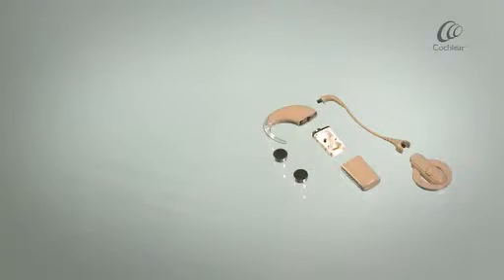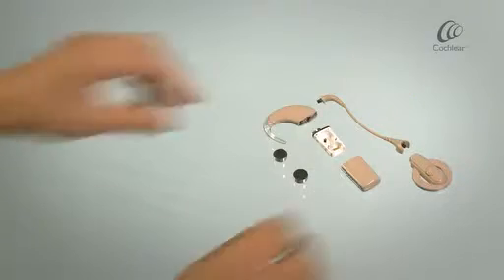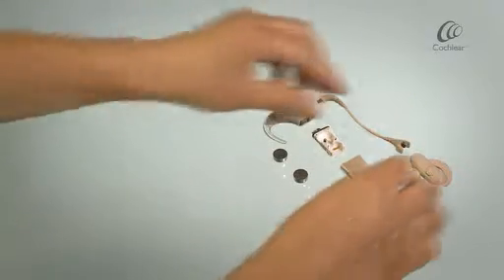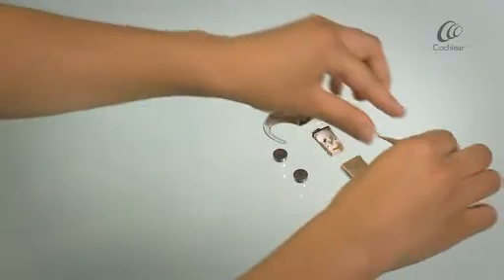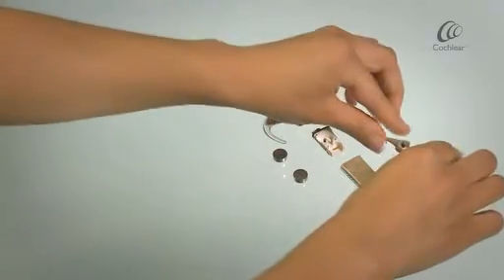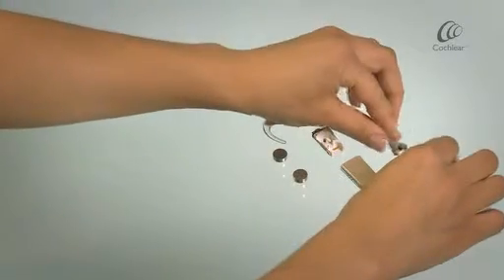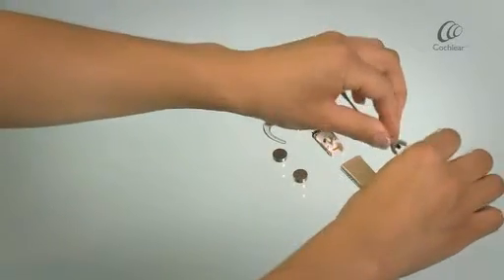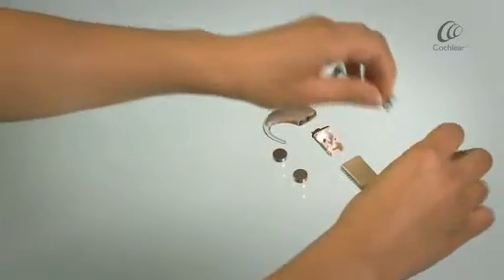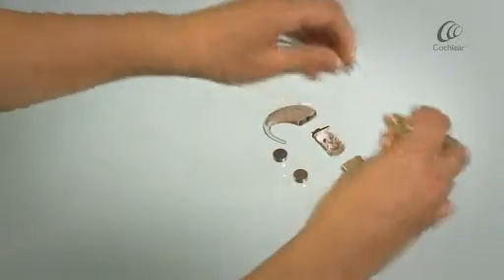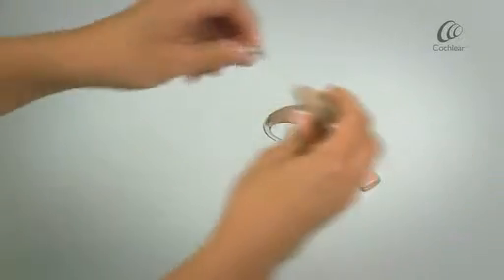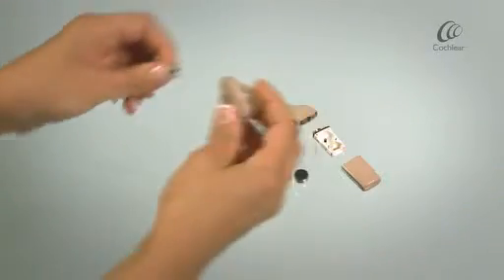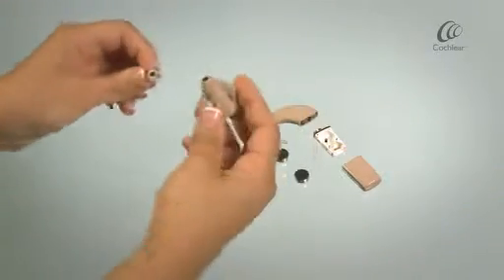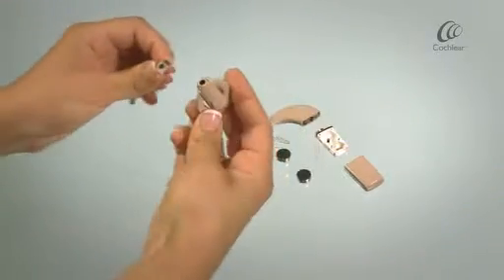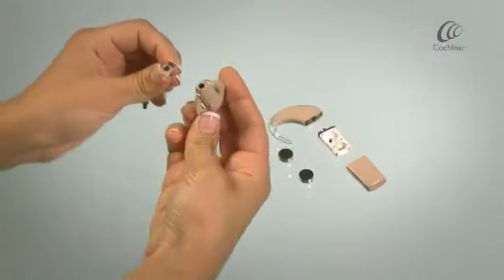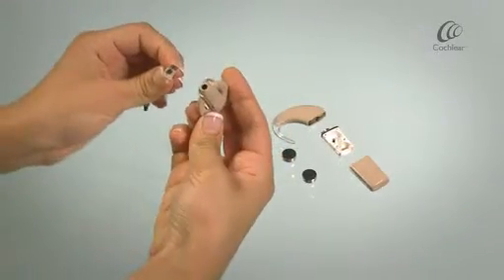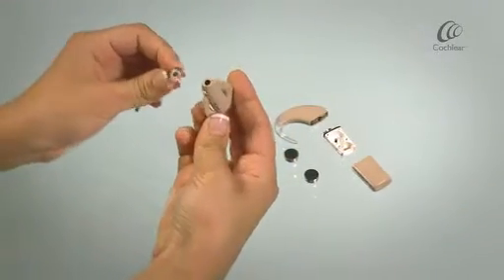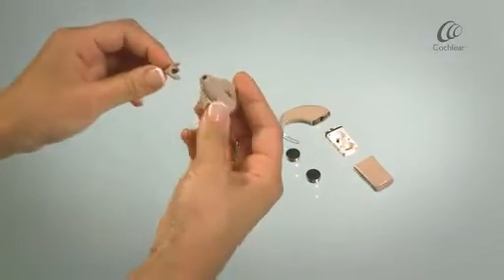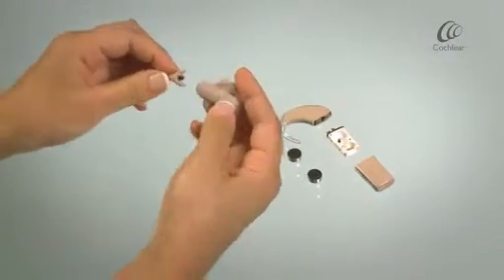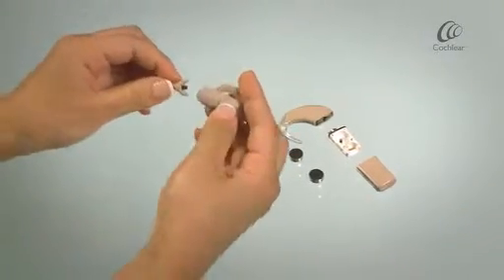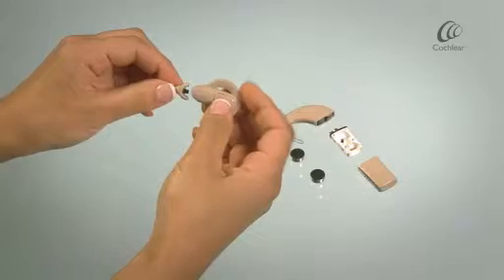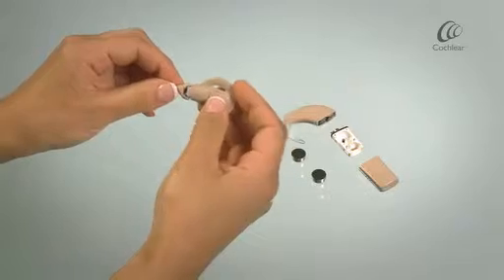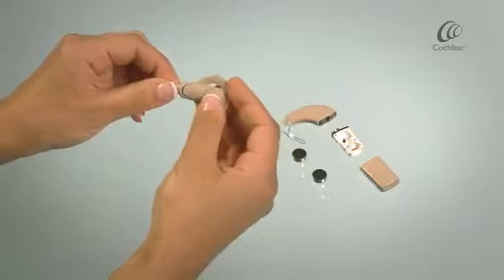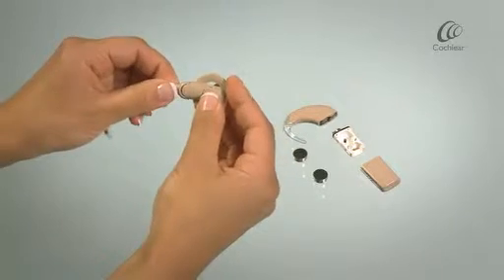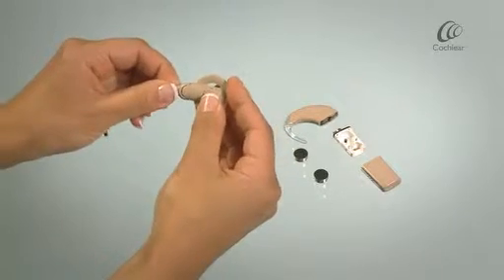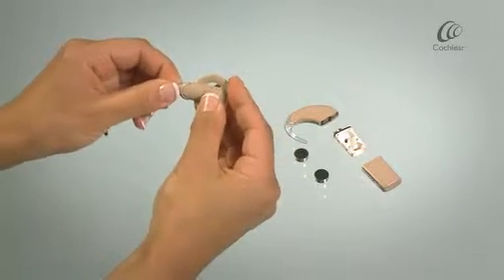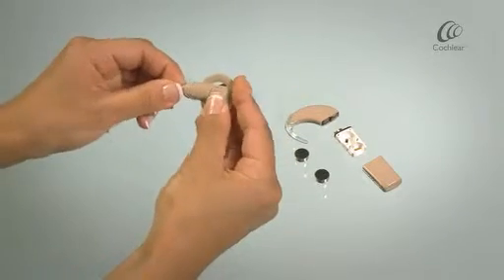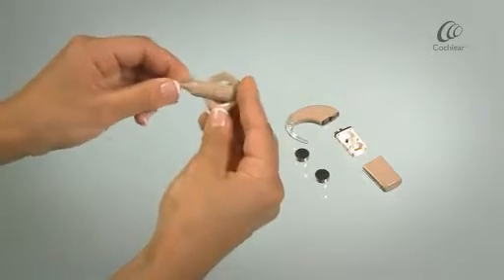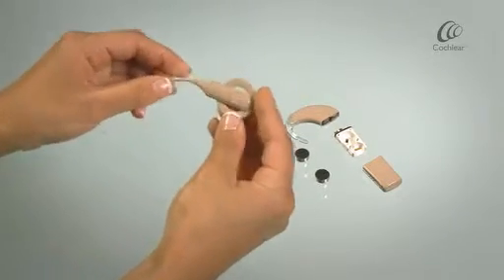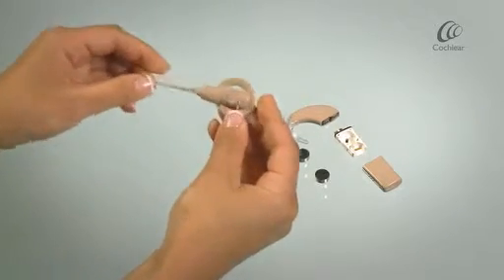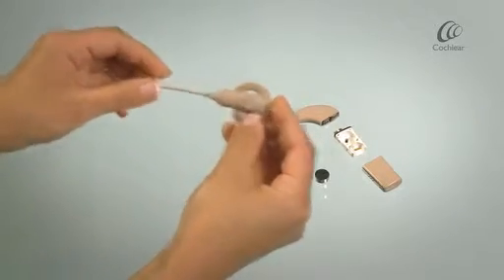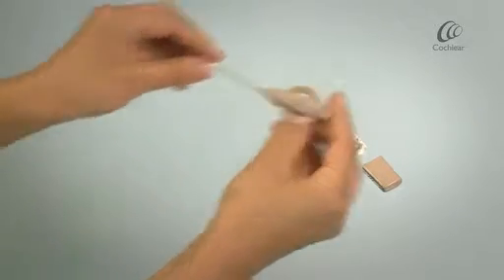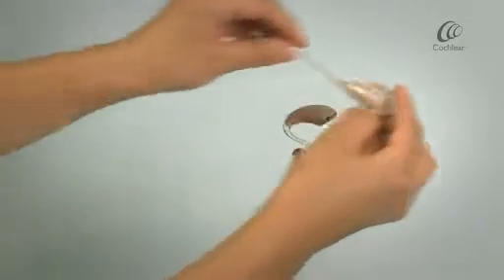Take your coil and coil cable and join them together, like this.